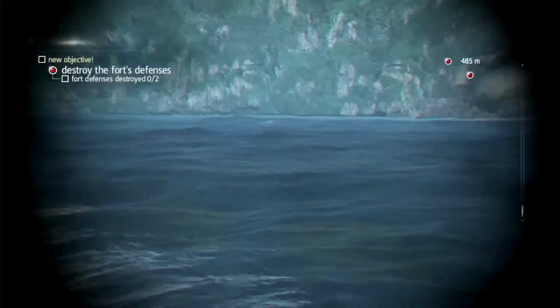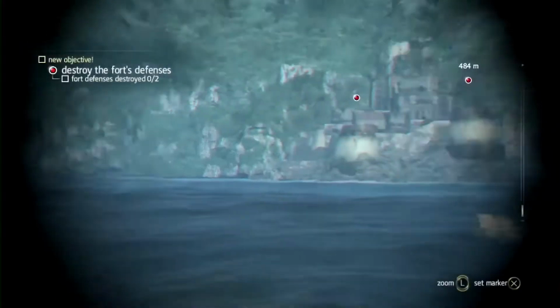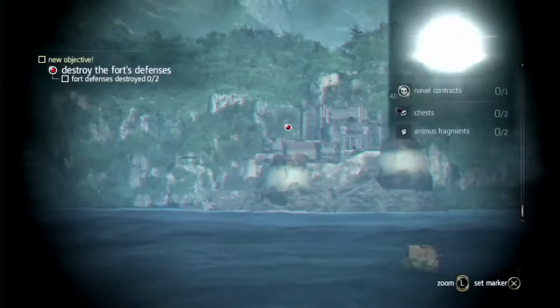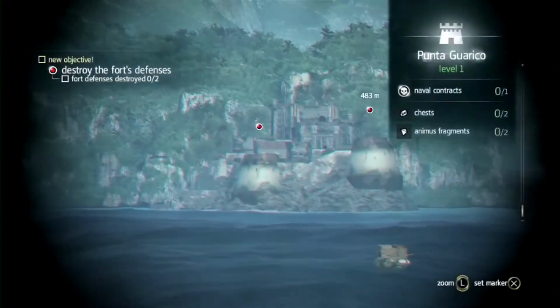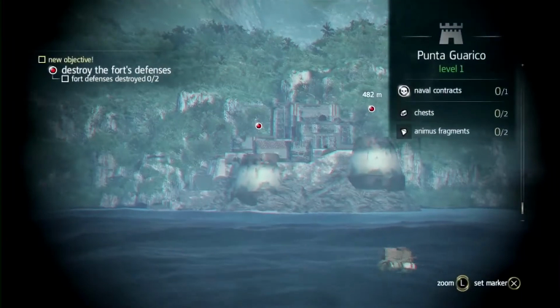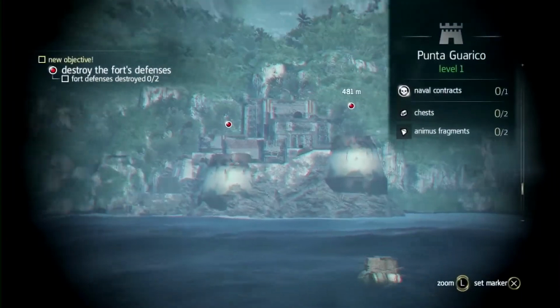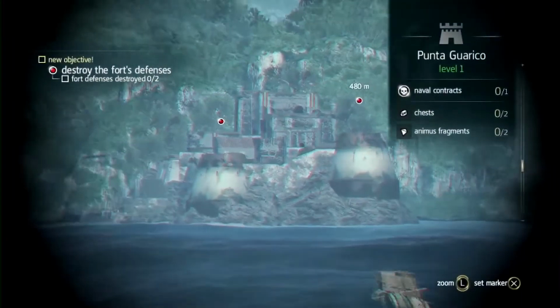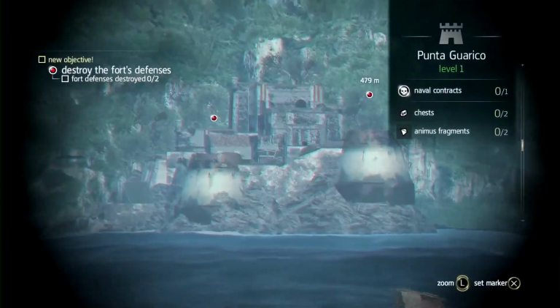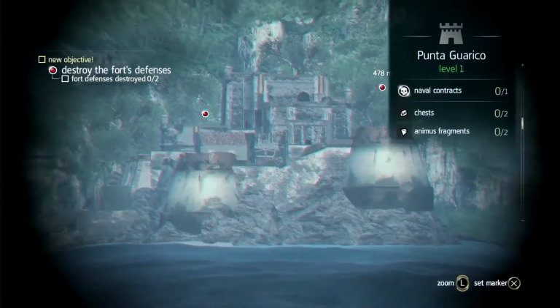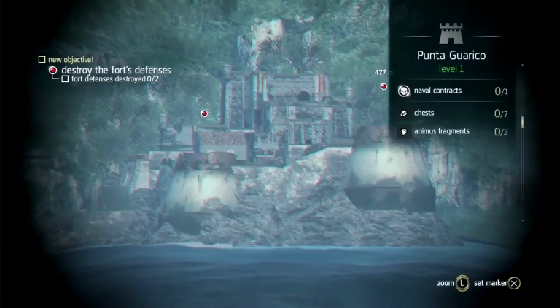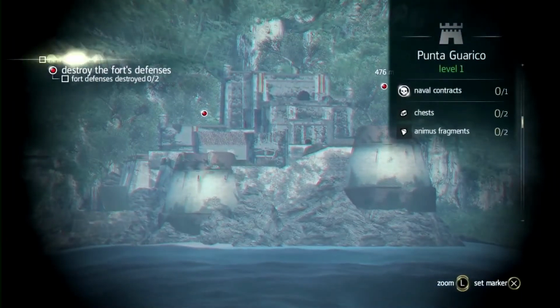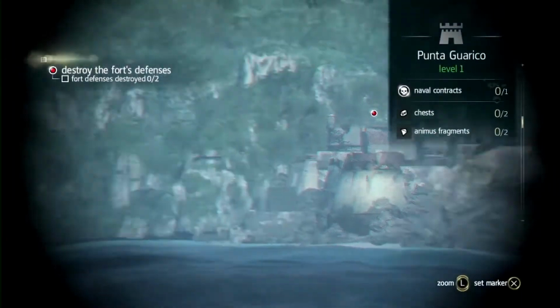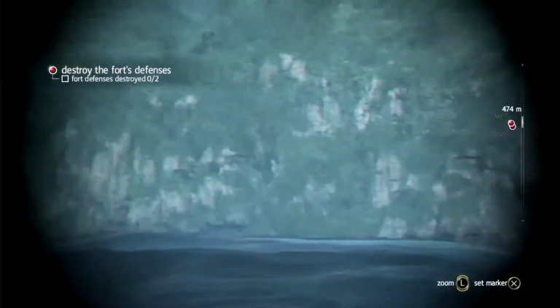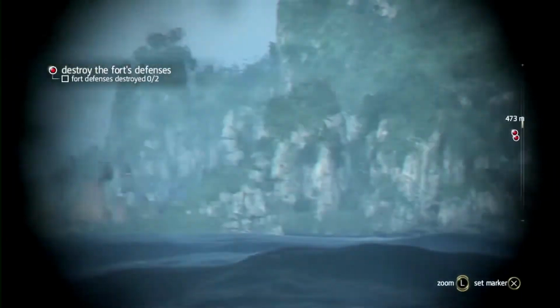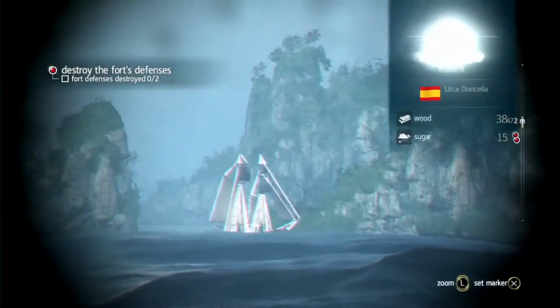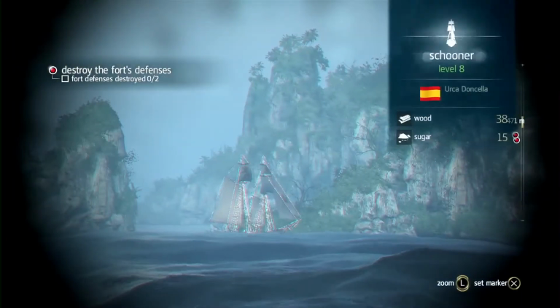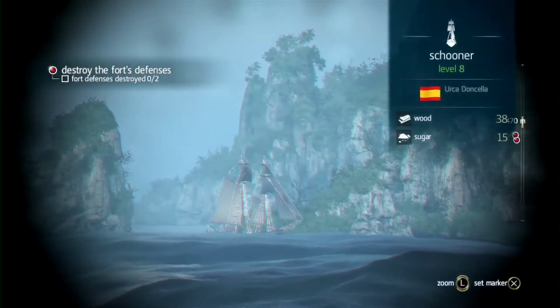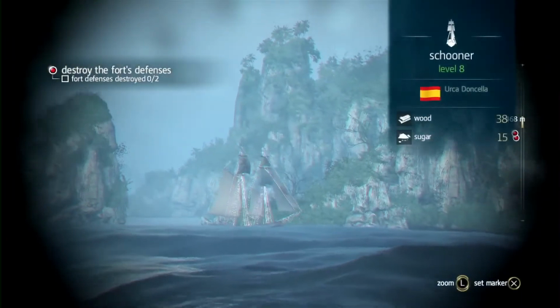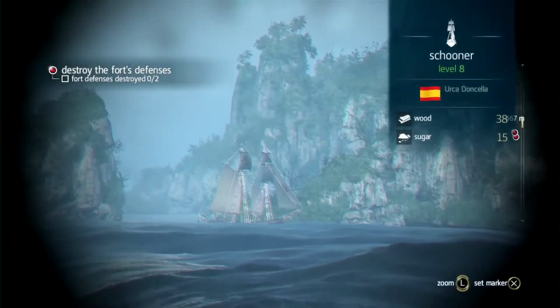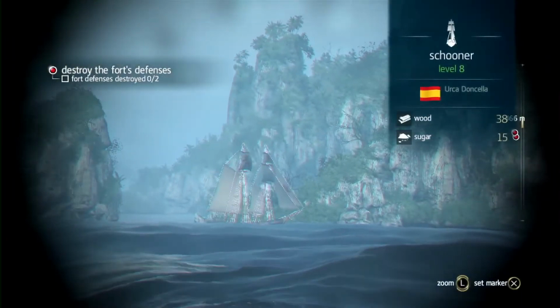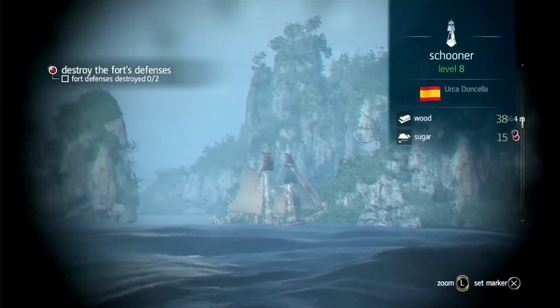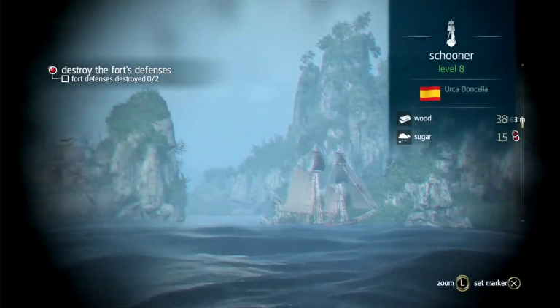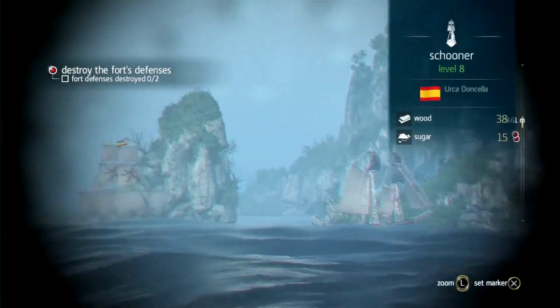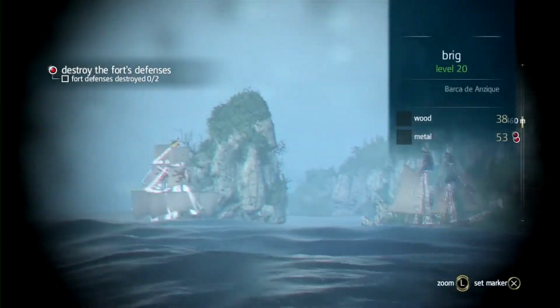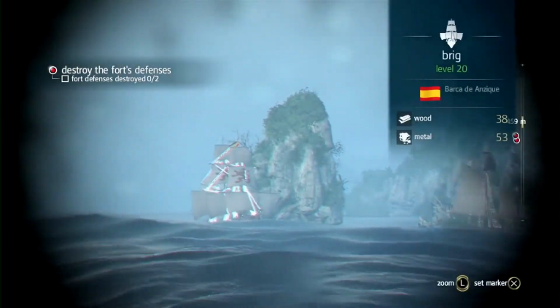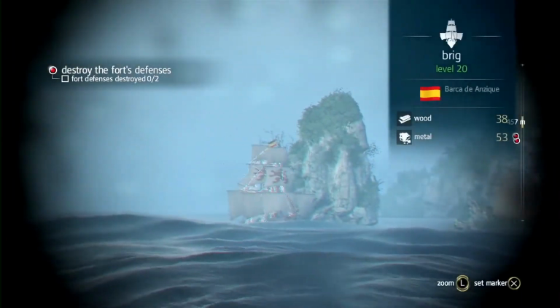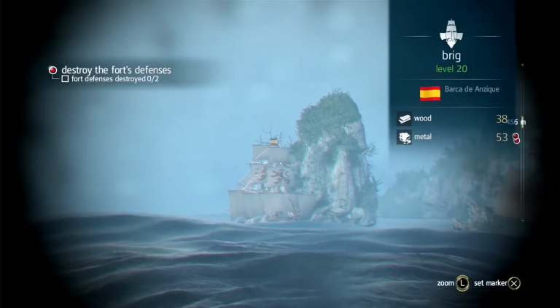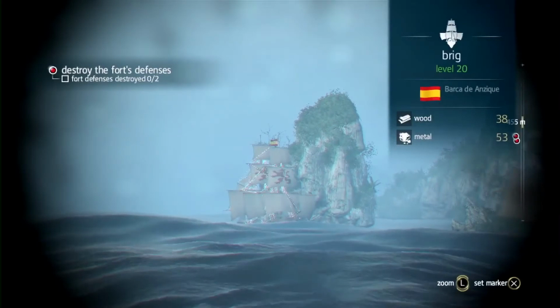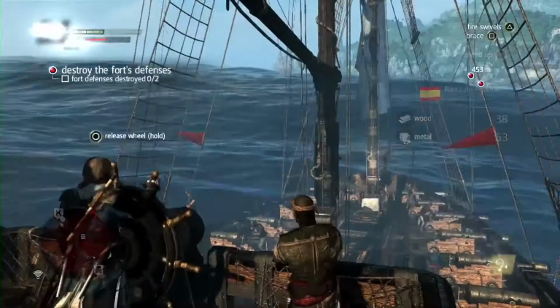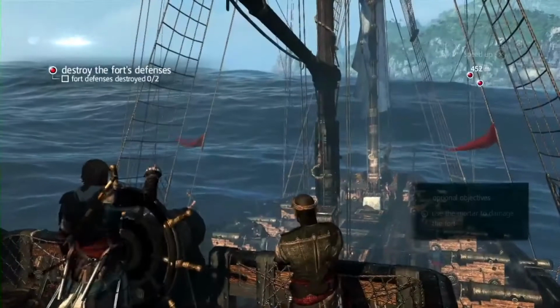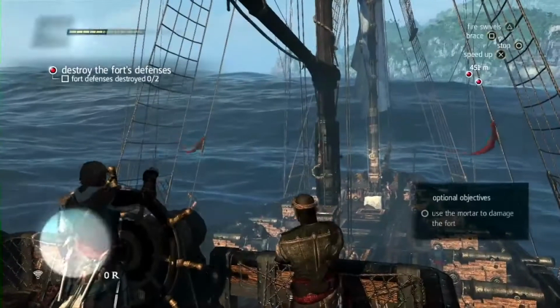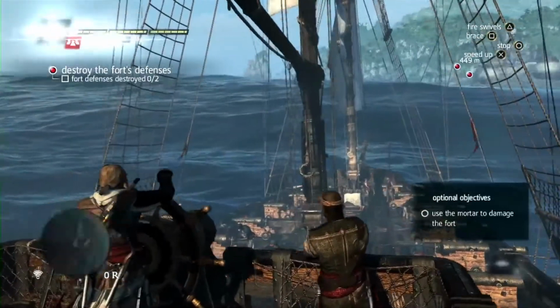As we approach this fort, right away we use the spyglass to assess the threat. Here we can see a Schooner and a Brig — we'll have to deal with them as we fight the fort.